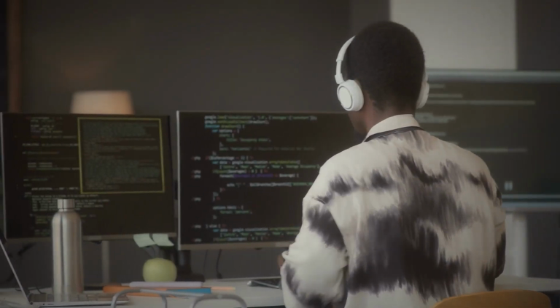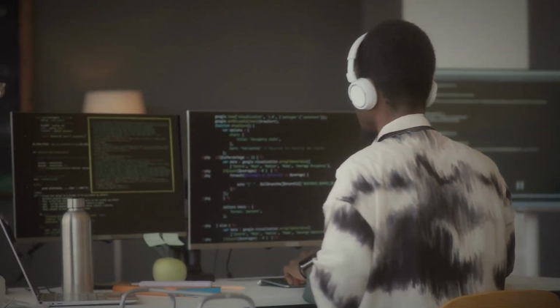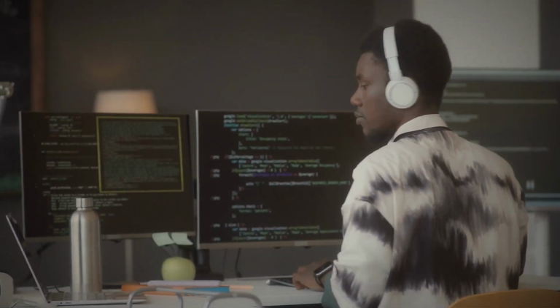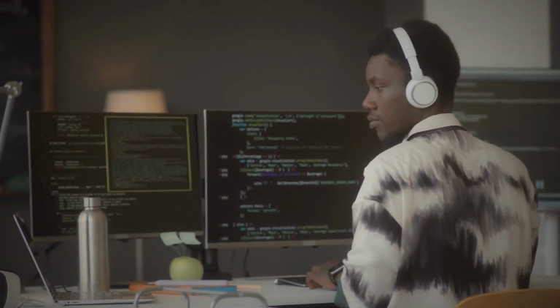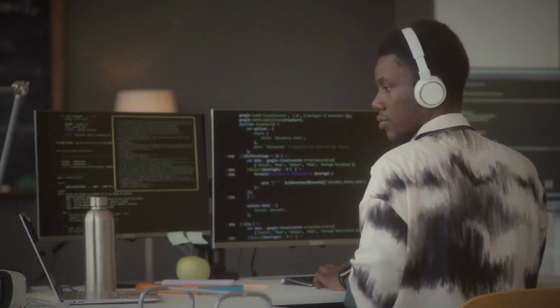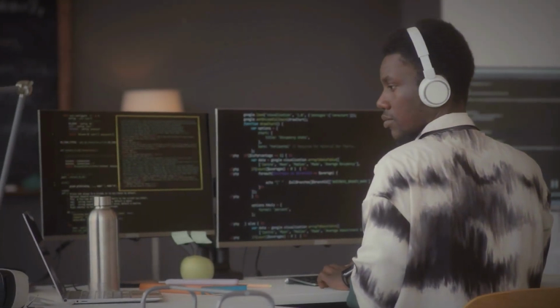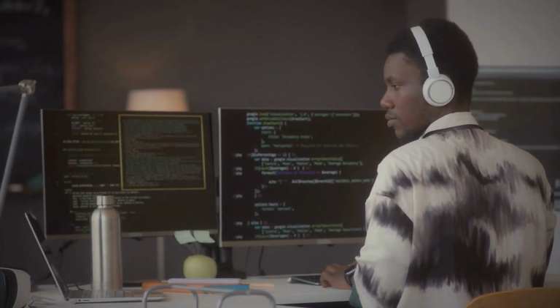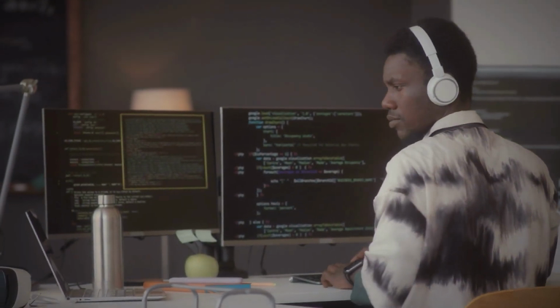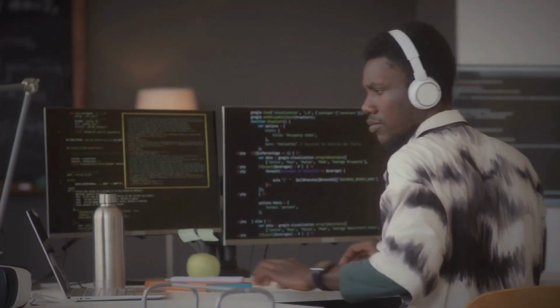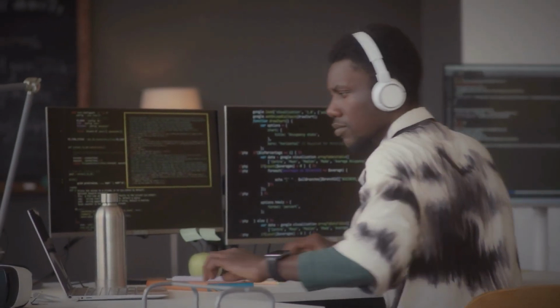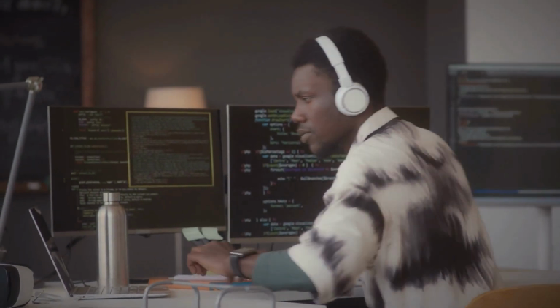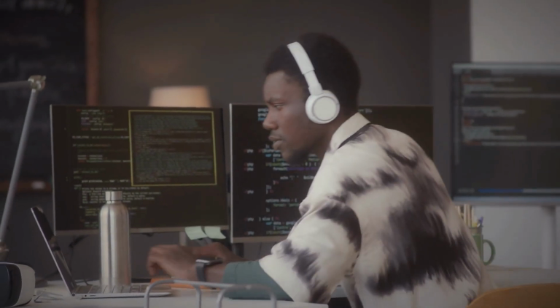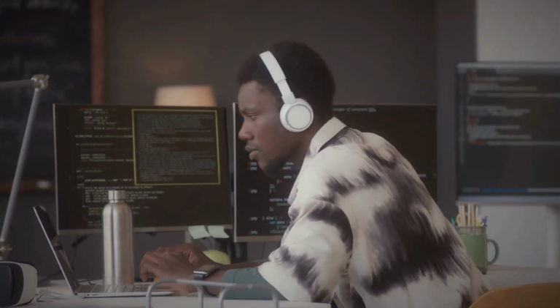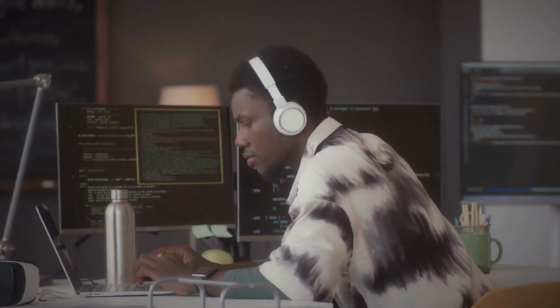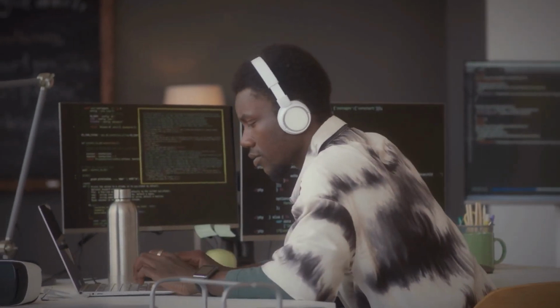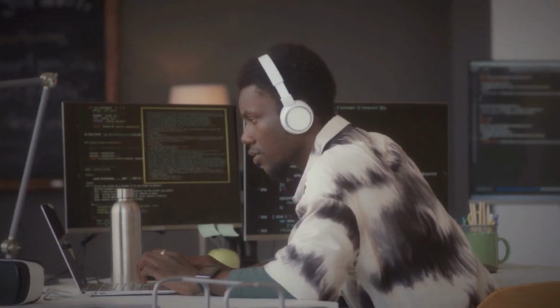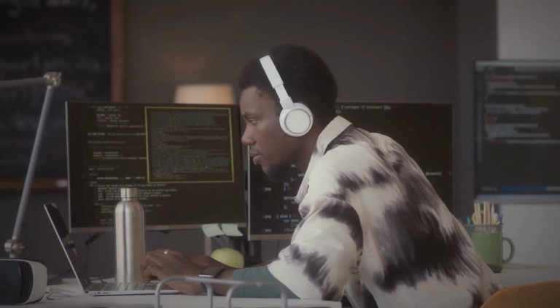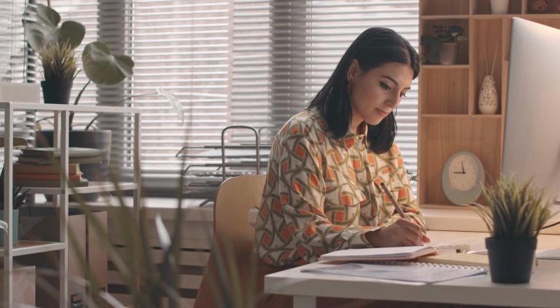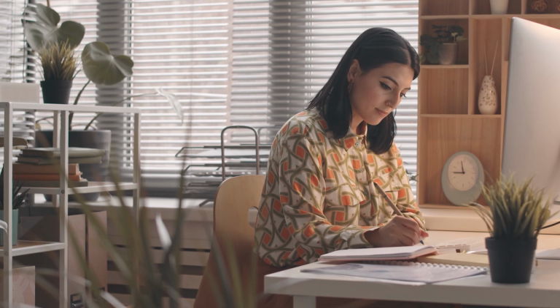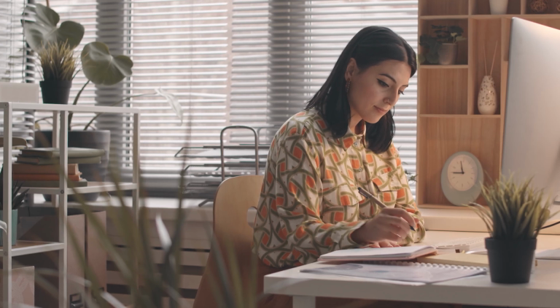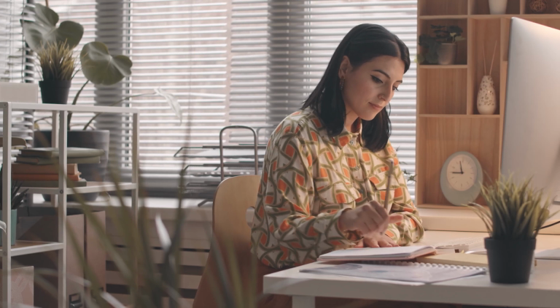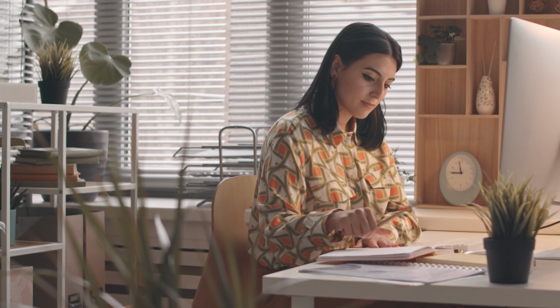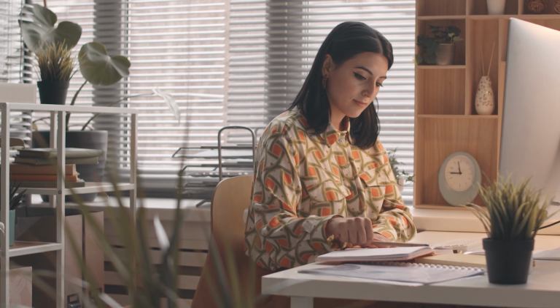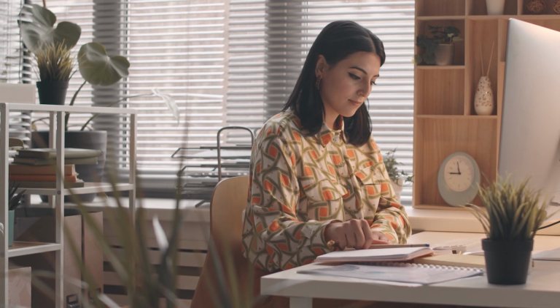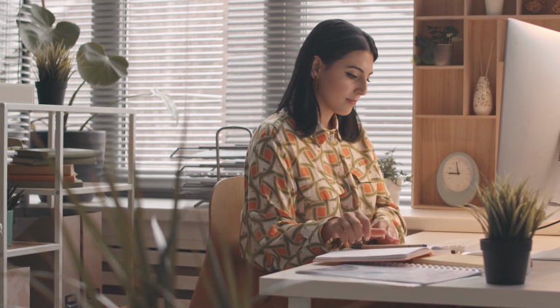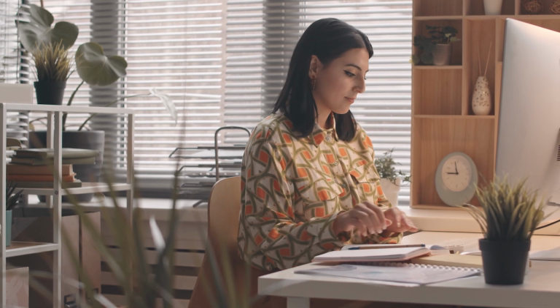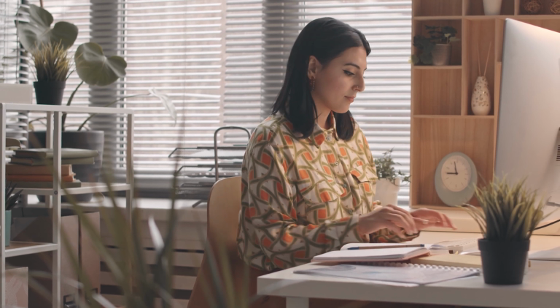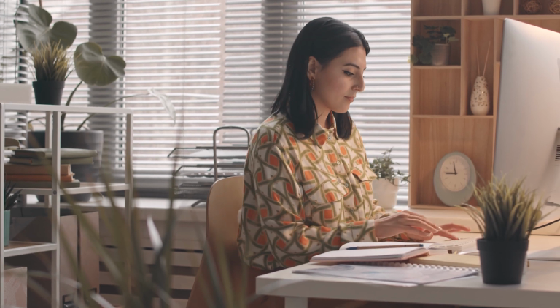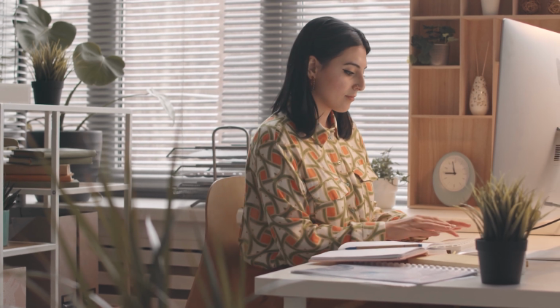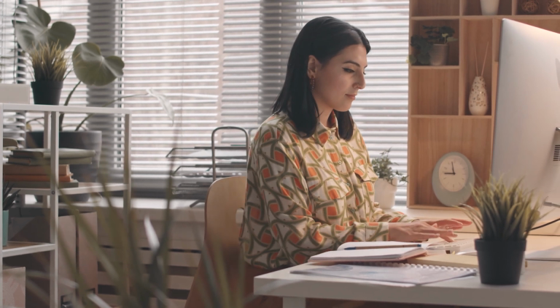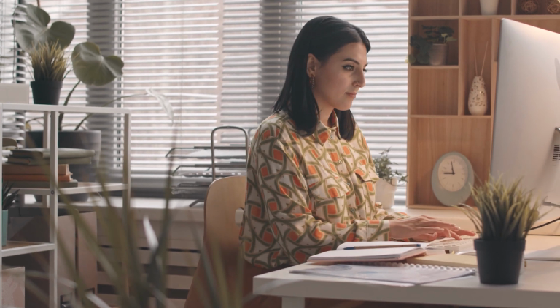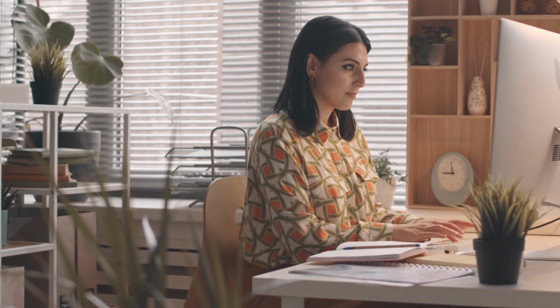Through hands-on, practical projects, you'll turn ideas into functional designs, preparing you for the challenges front-end developers face in the real world.